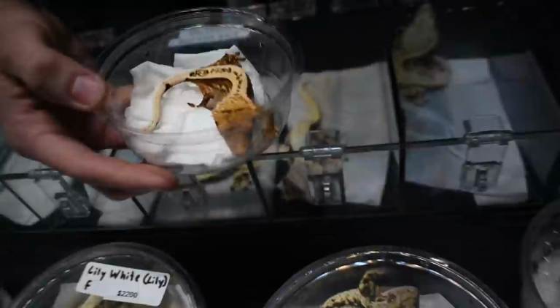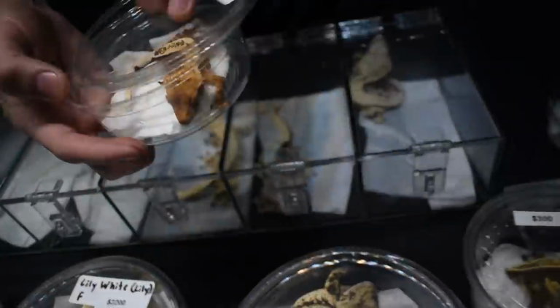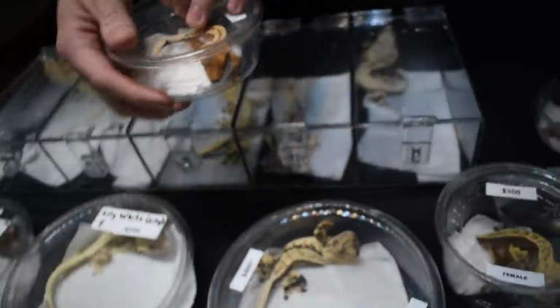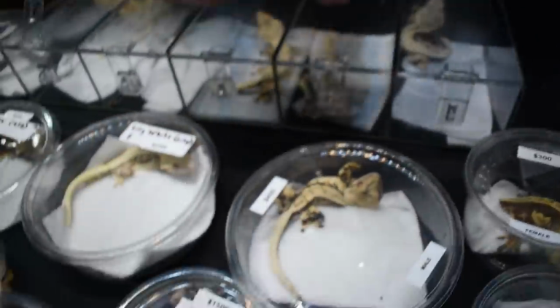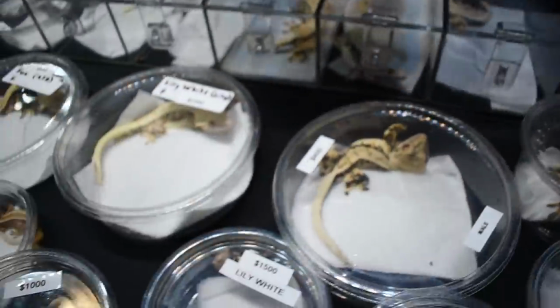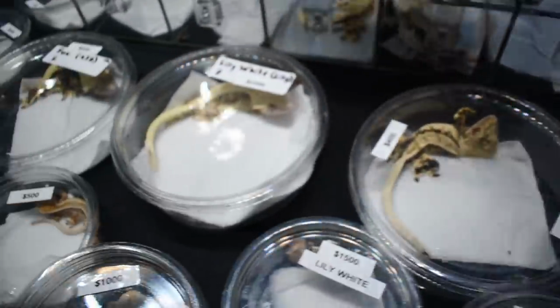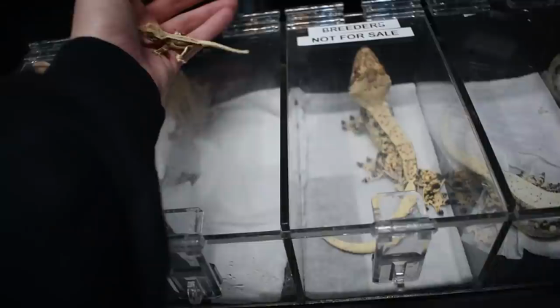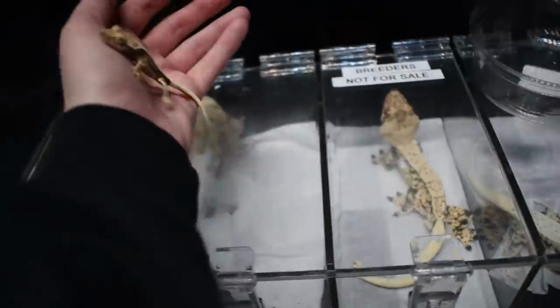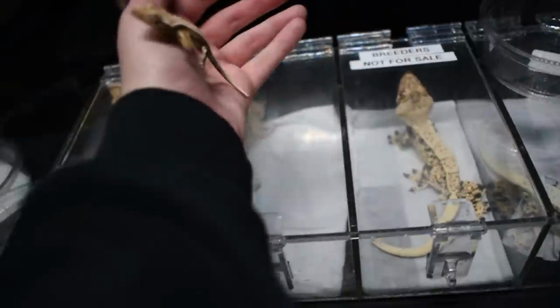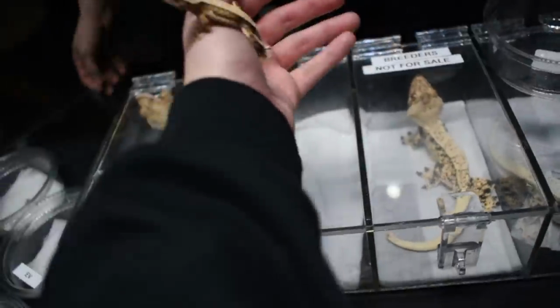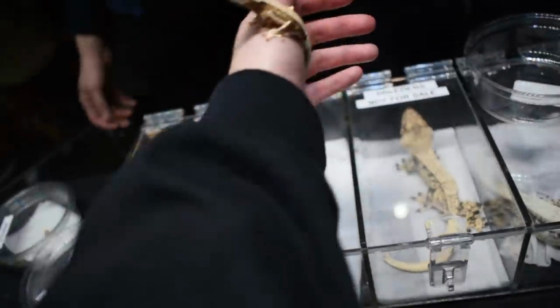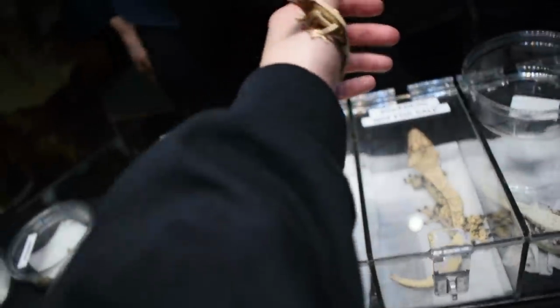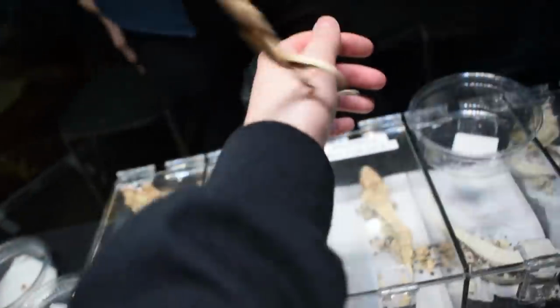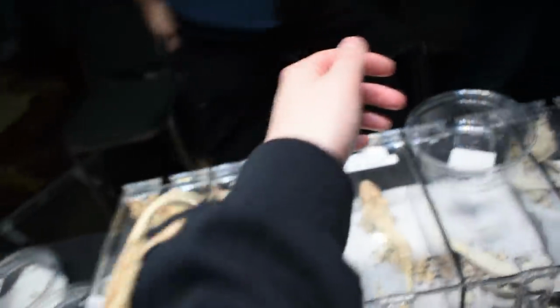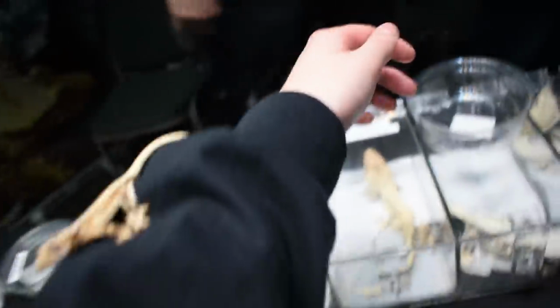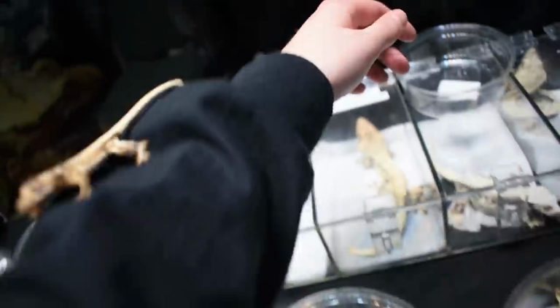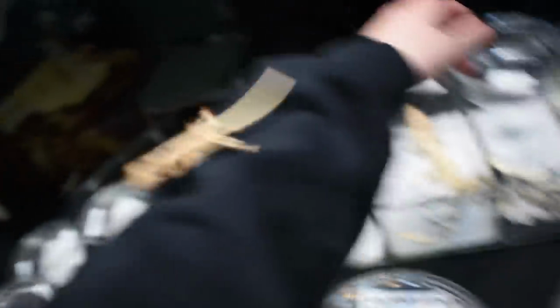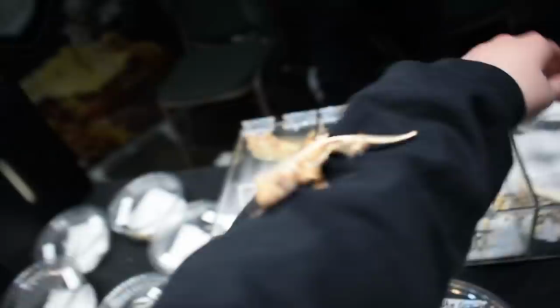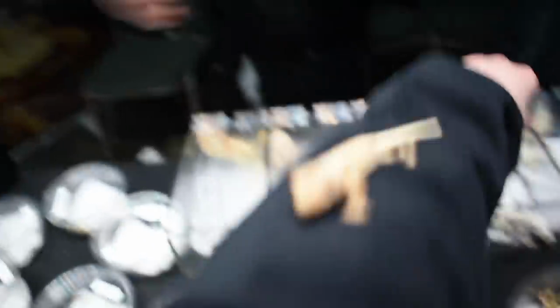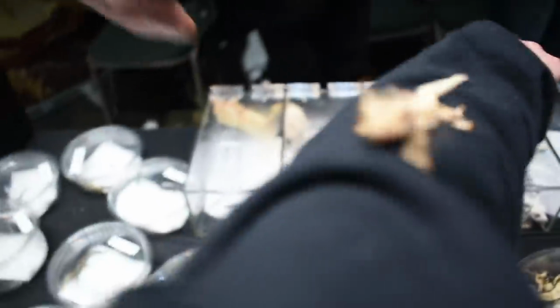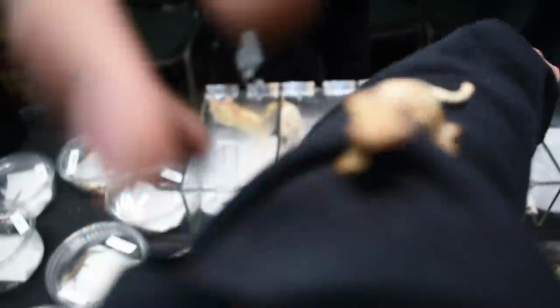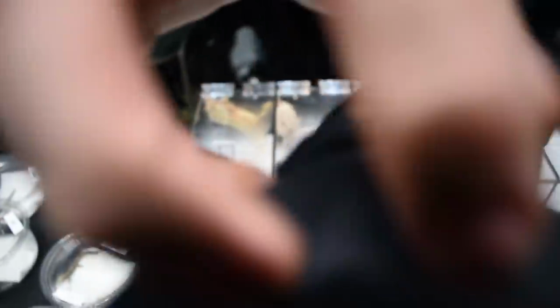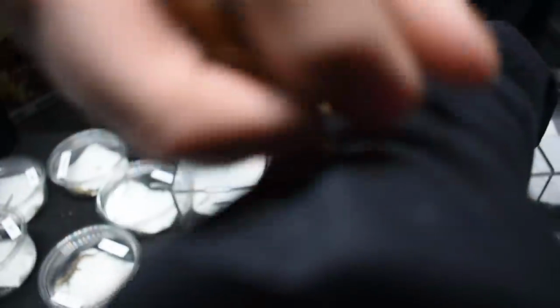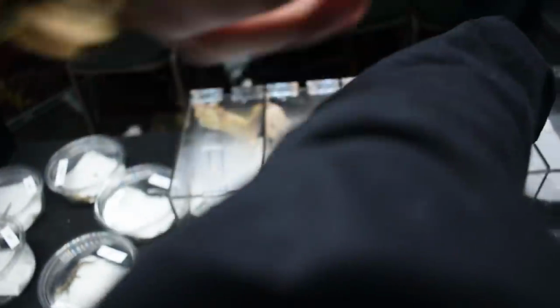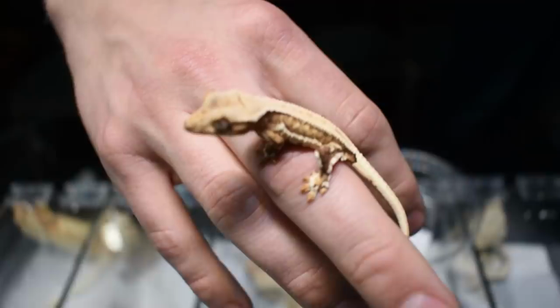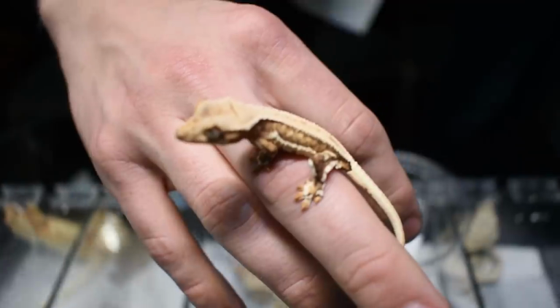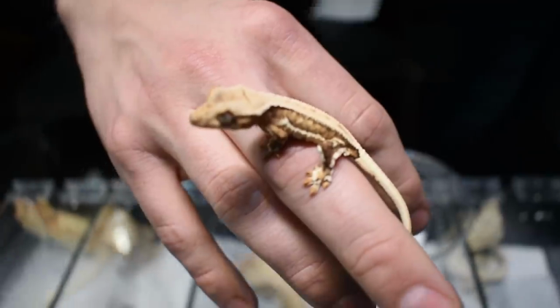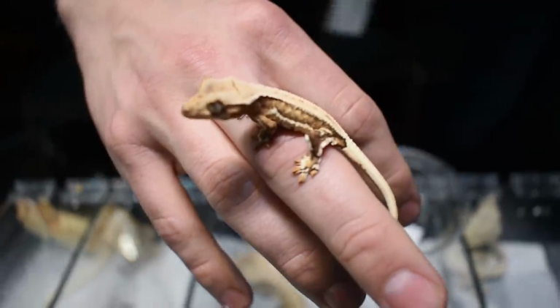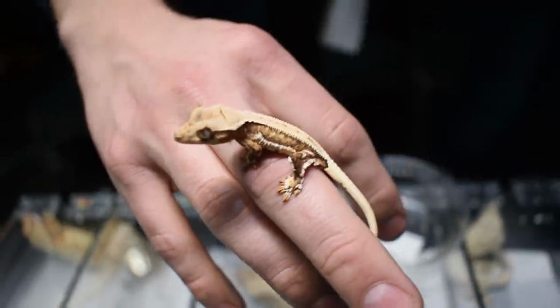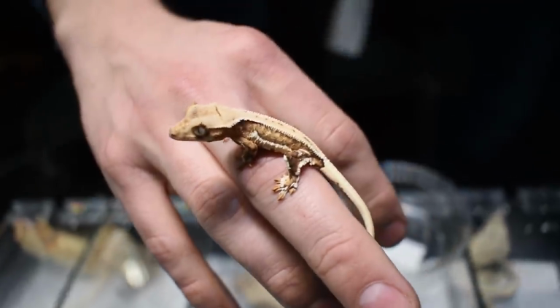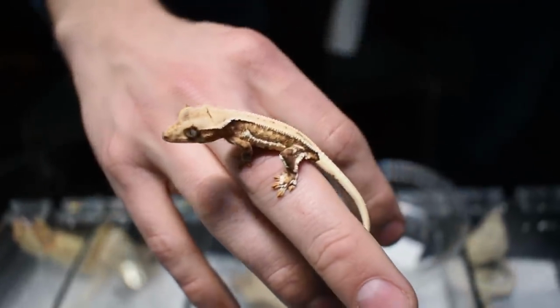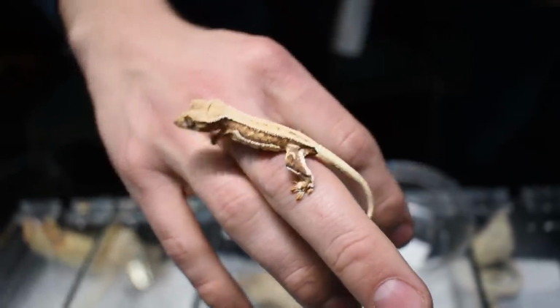You also have a lot of lily whites, right? I have some, yeah. So he has a lot of lily whites too.